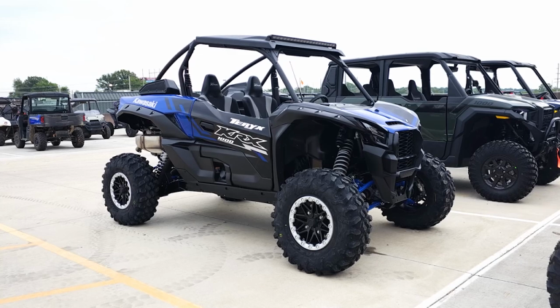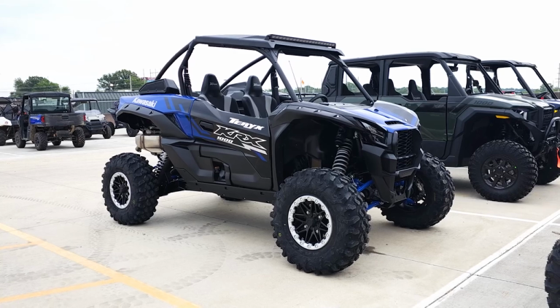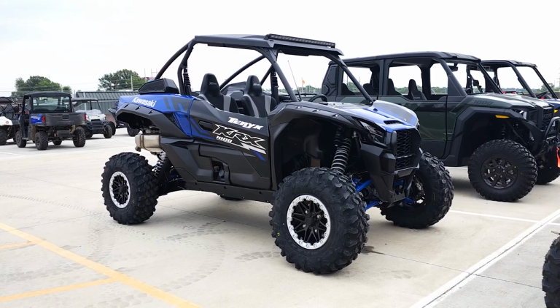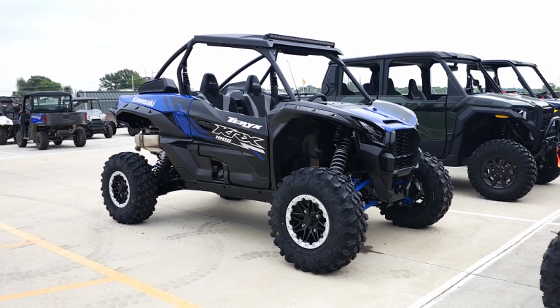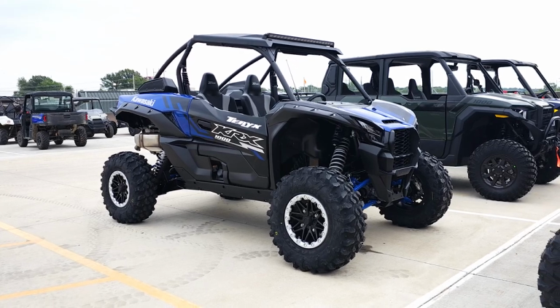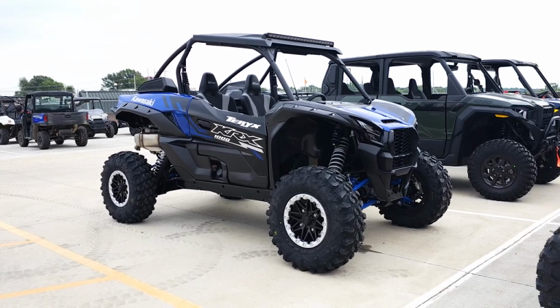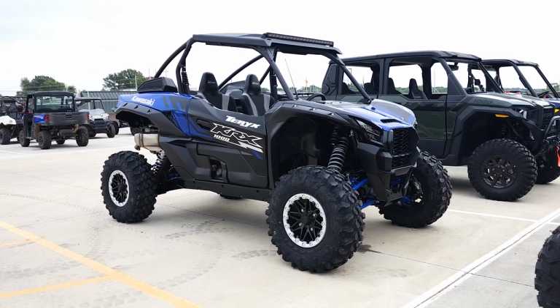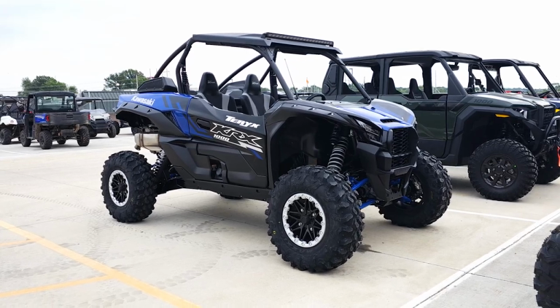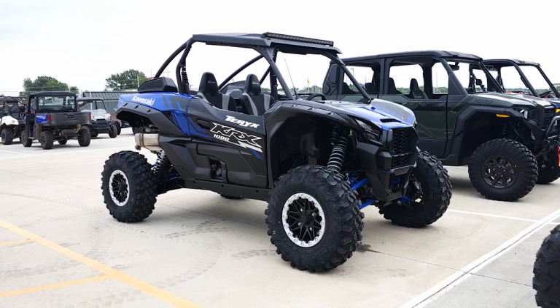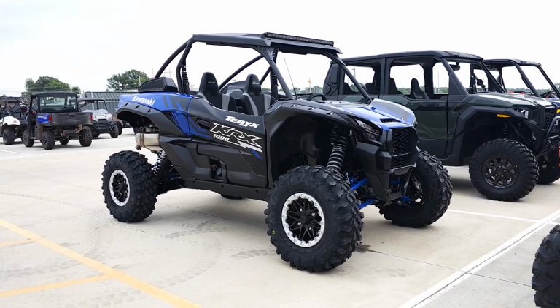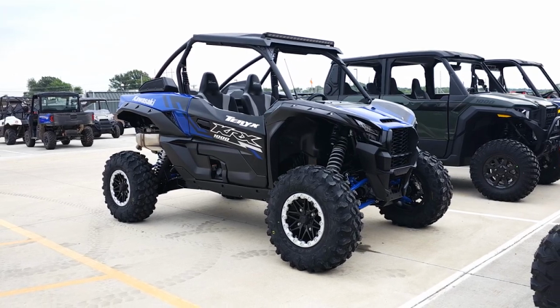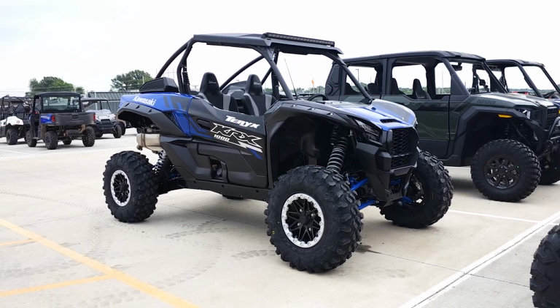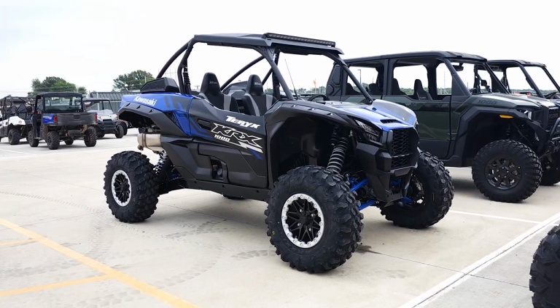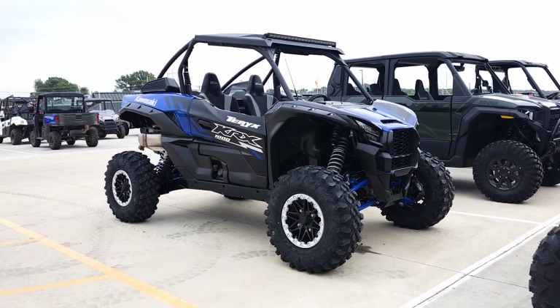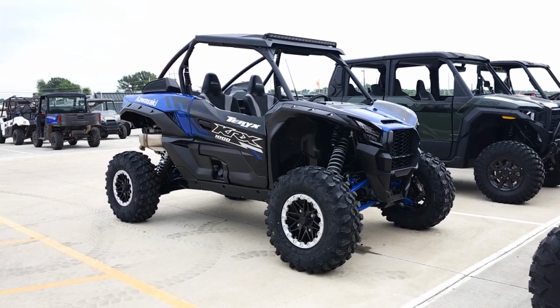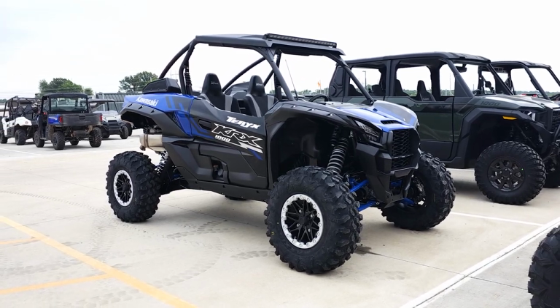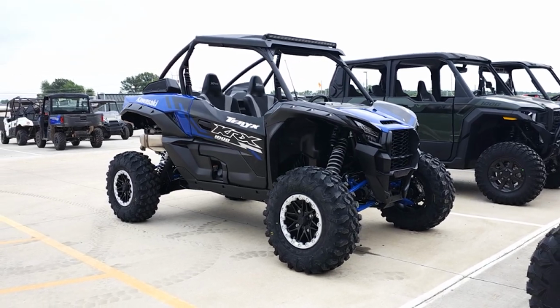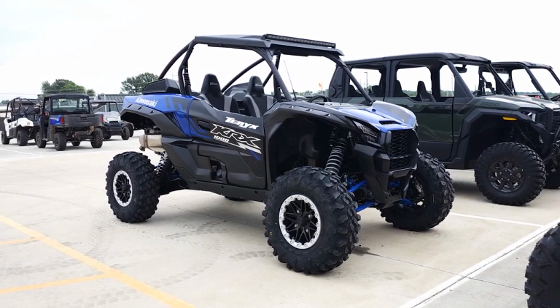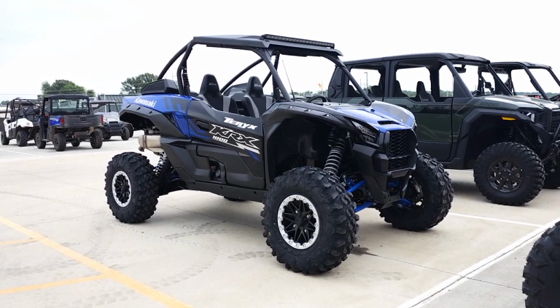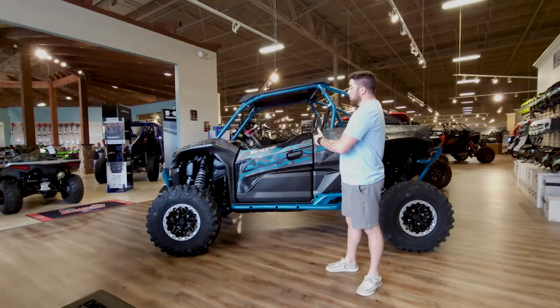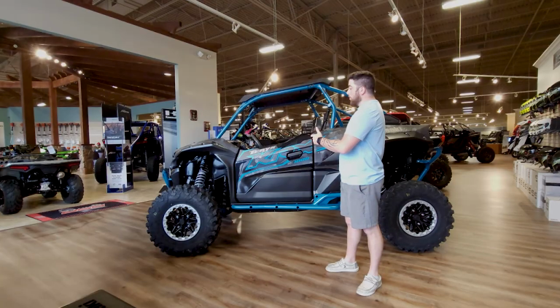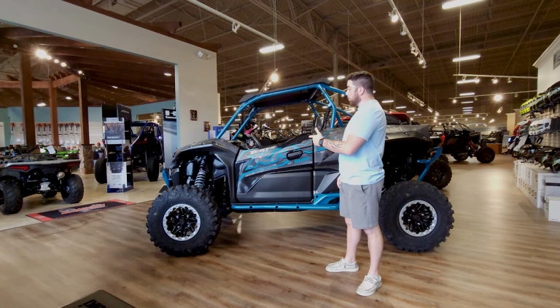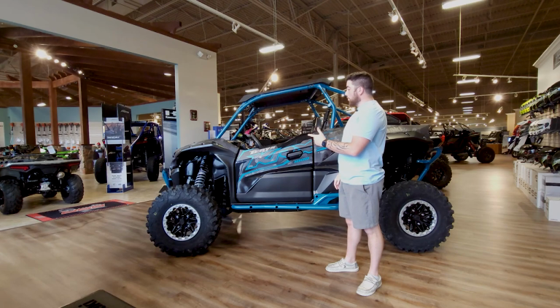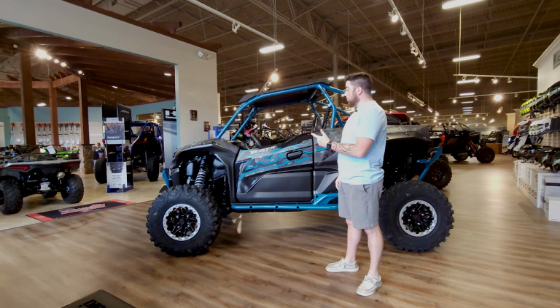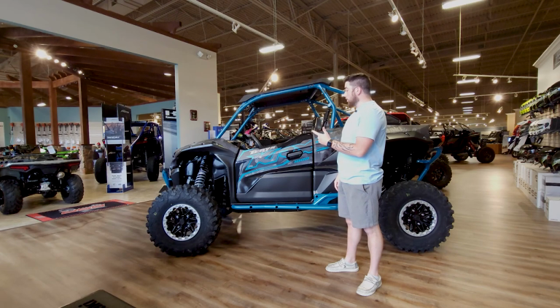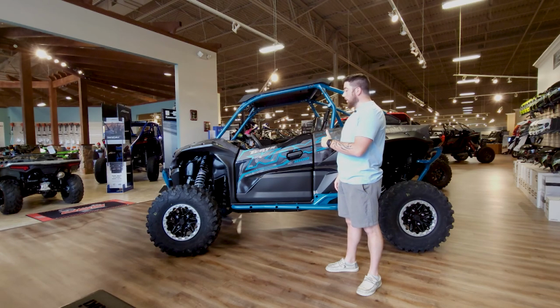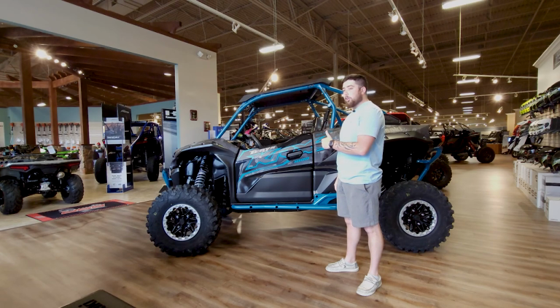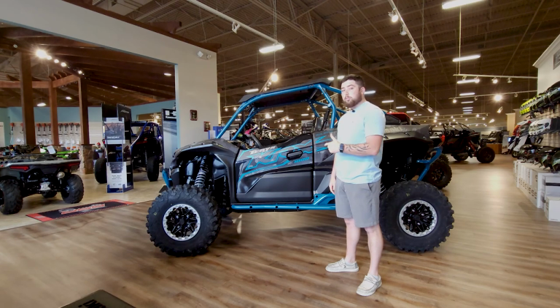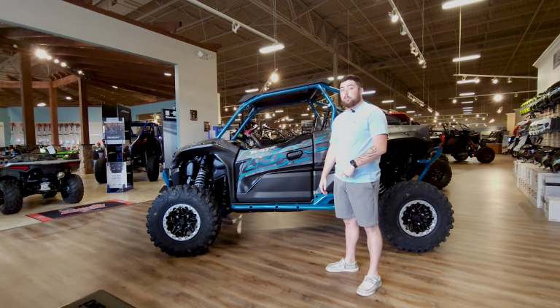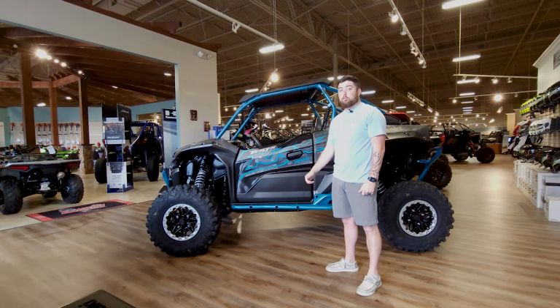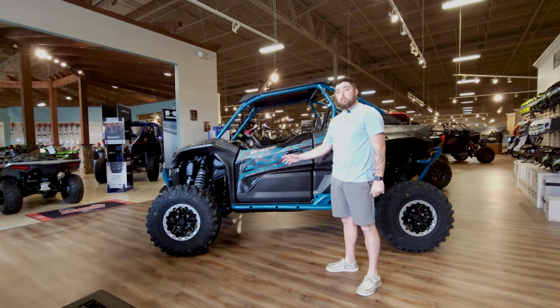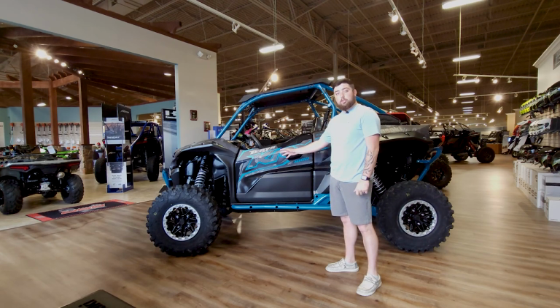Hey guys, Colin here at Sapnia Pro Adore. Just want to take a few quick minutes to go over the 2024 Kawasaki KRX 1000 Trail Edition.